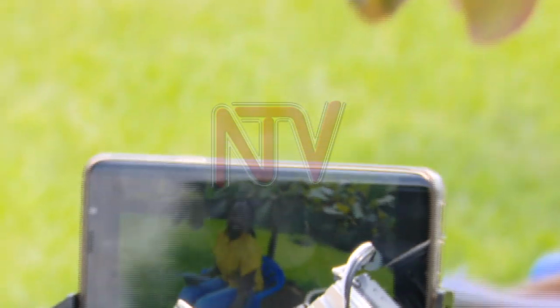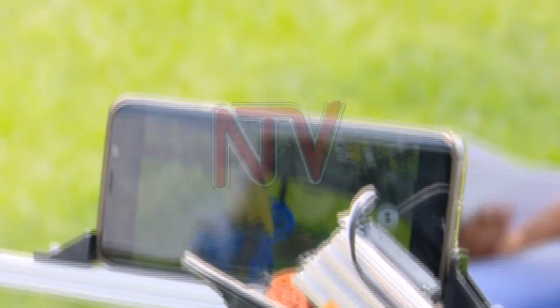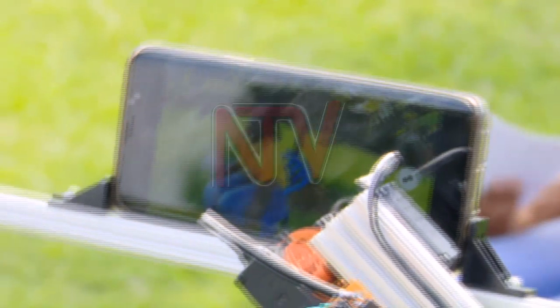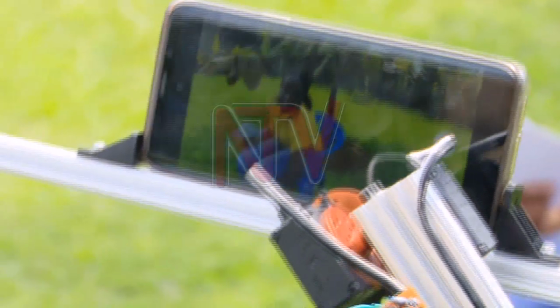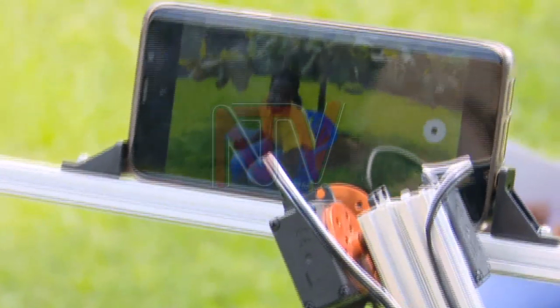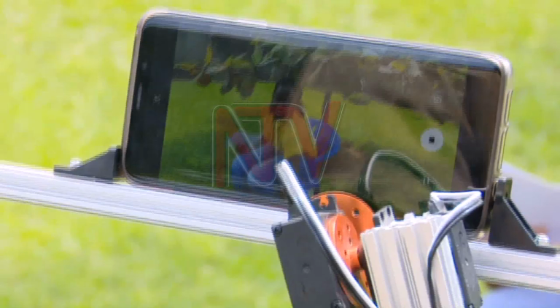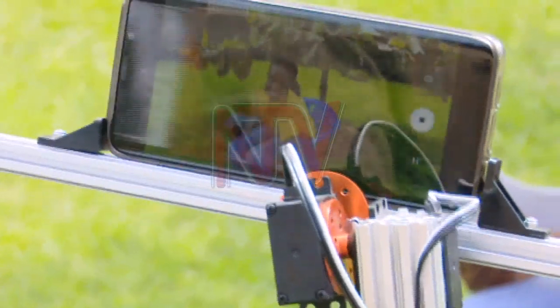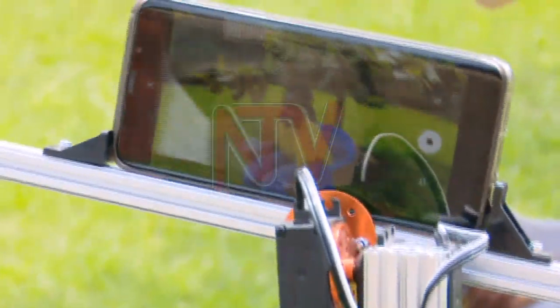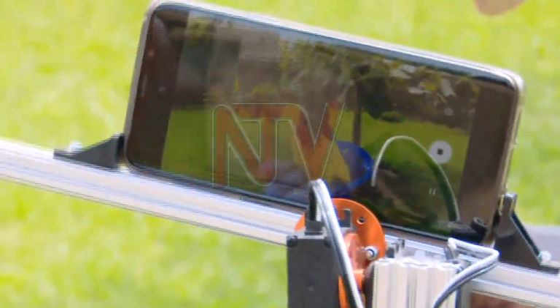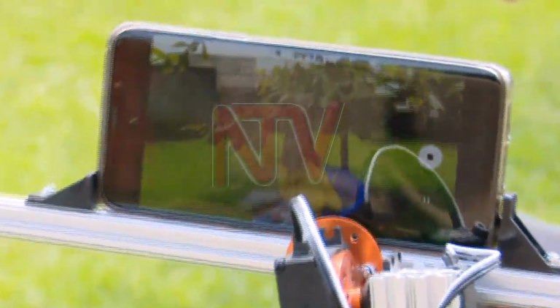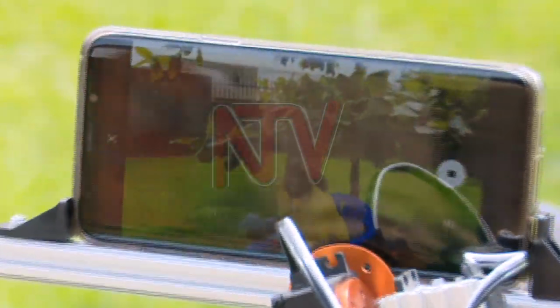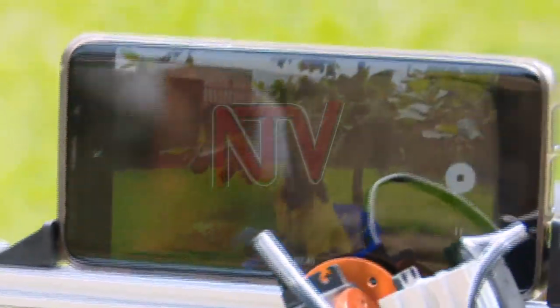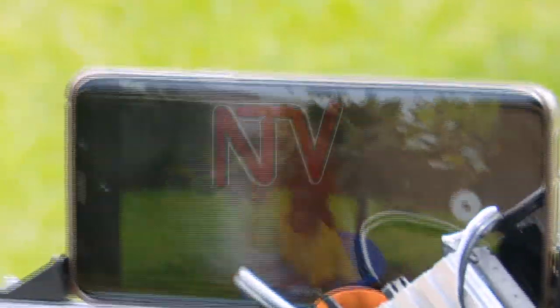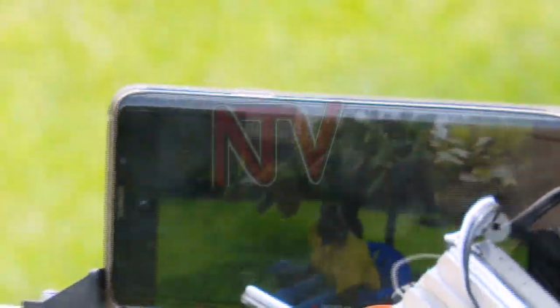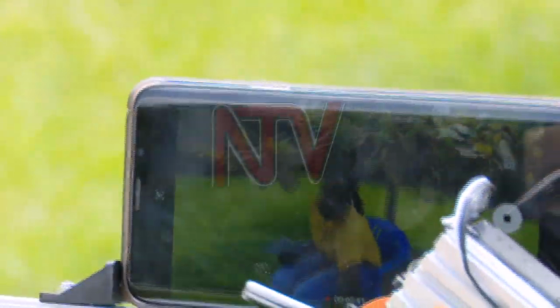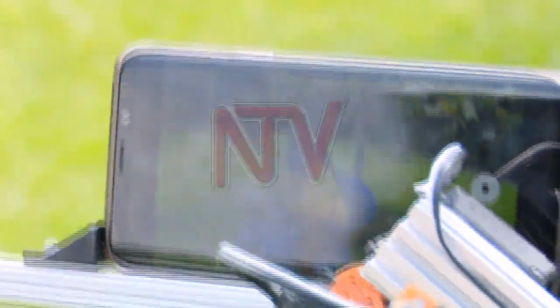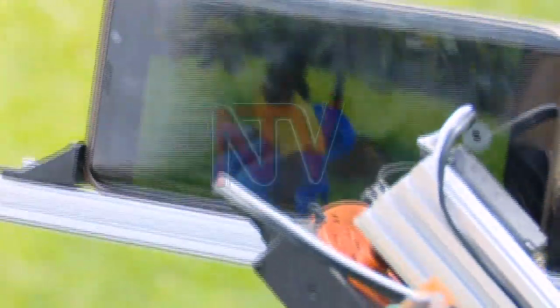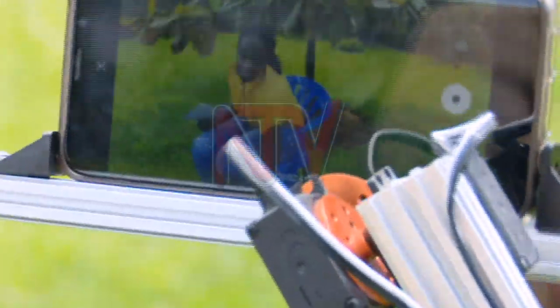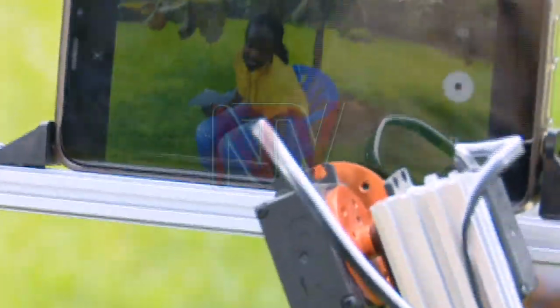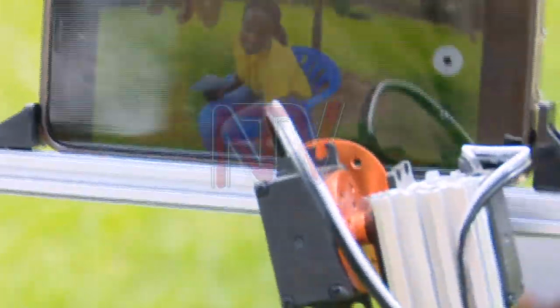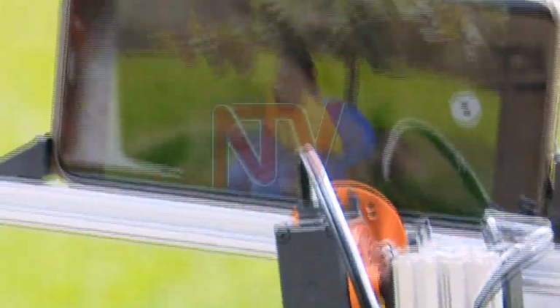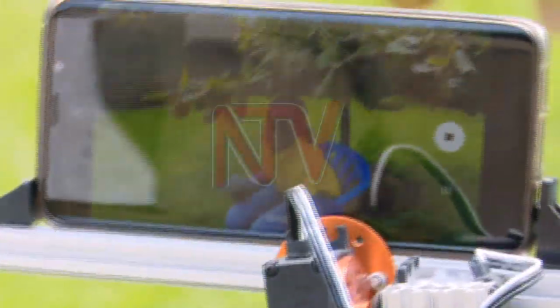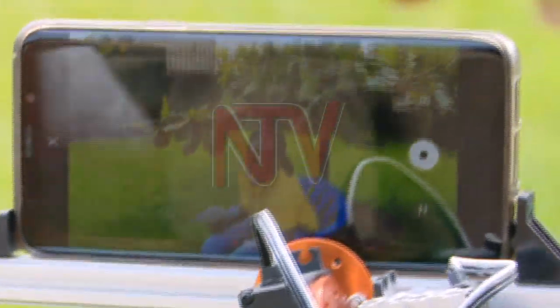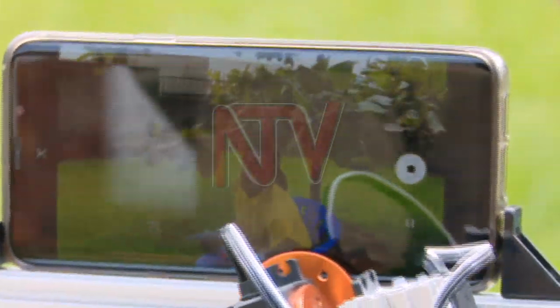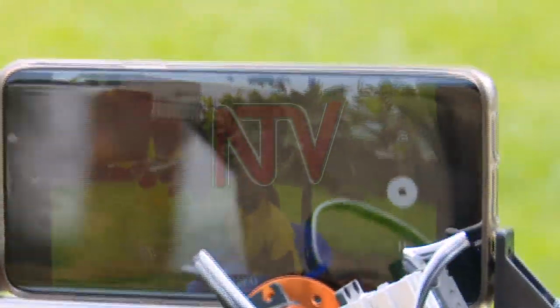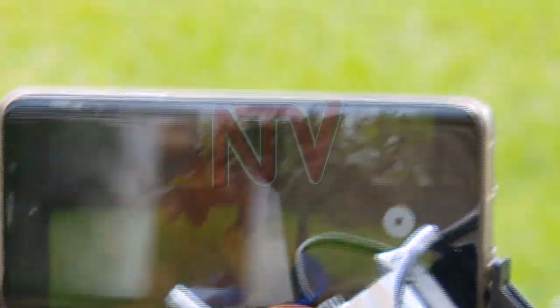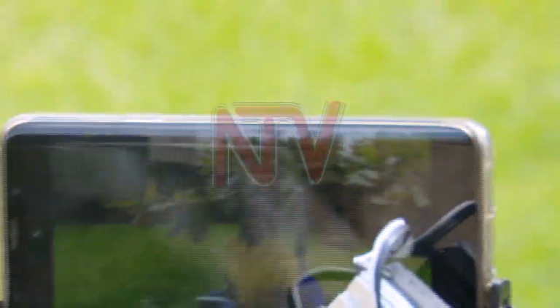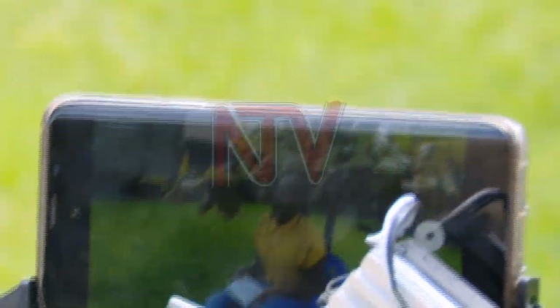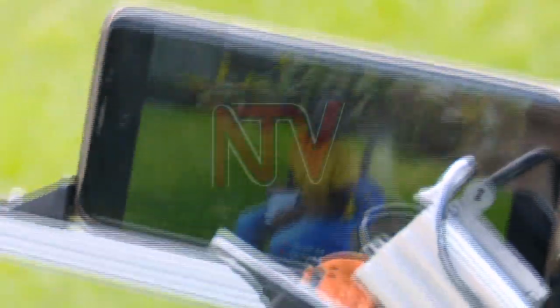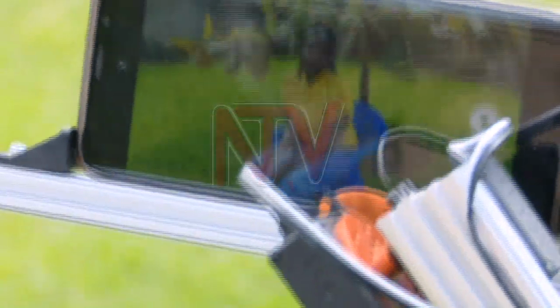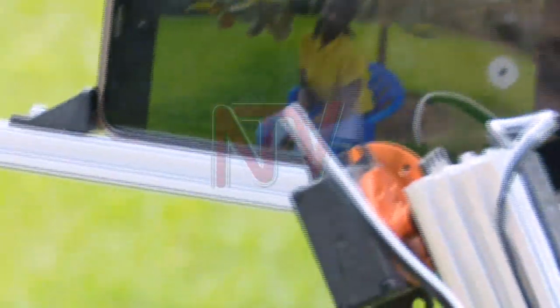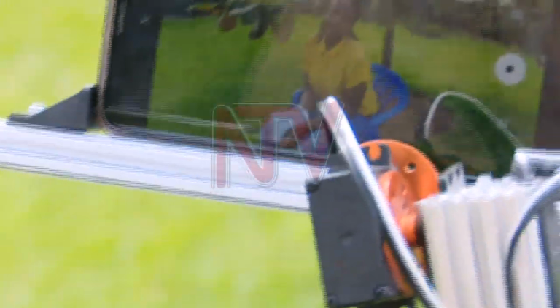Anyone who has used a camera will tell you that it is hard to get a stable picture while on a move, especially in rugged areas.